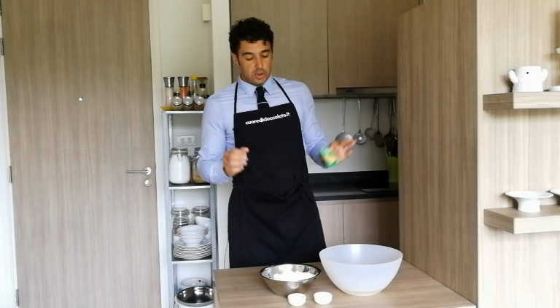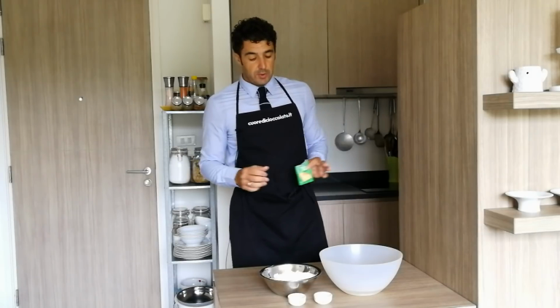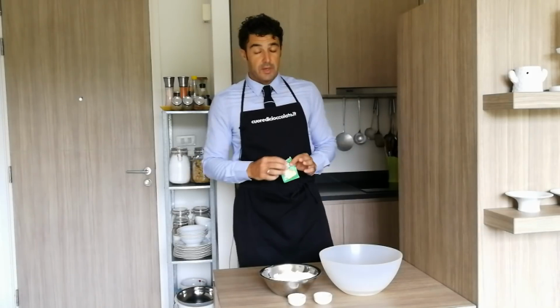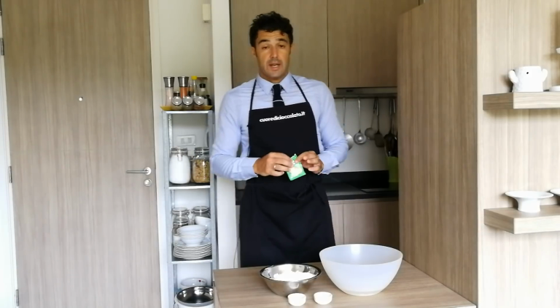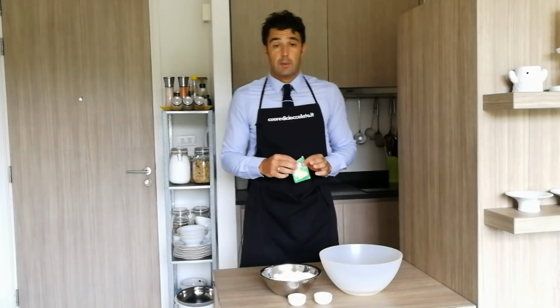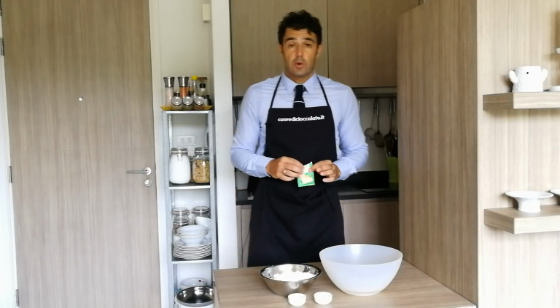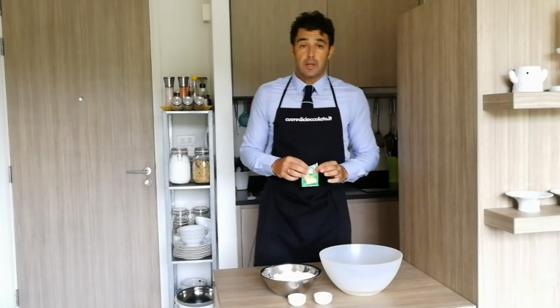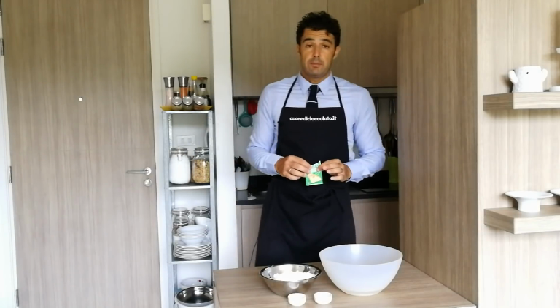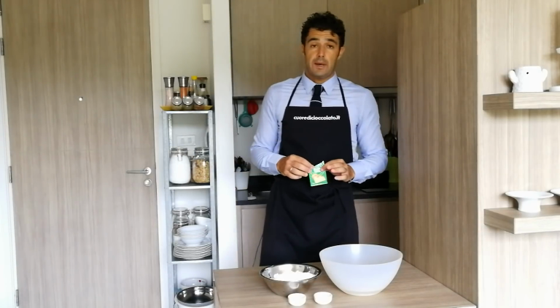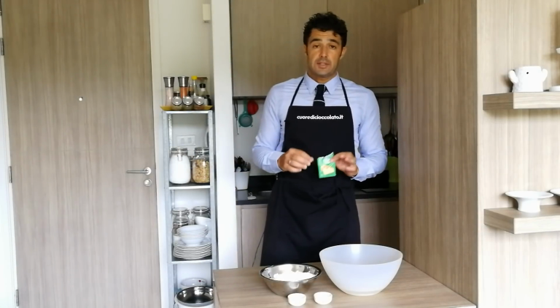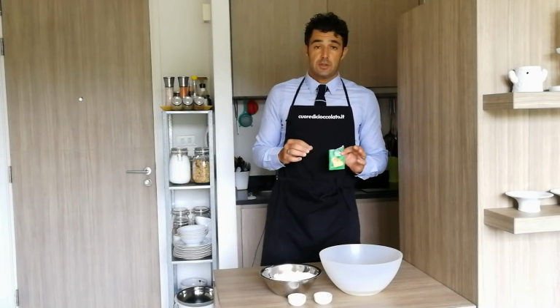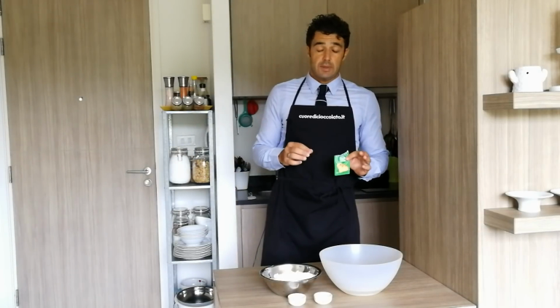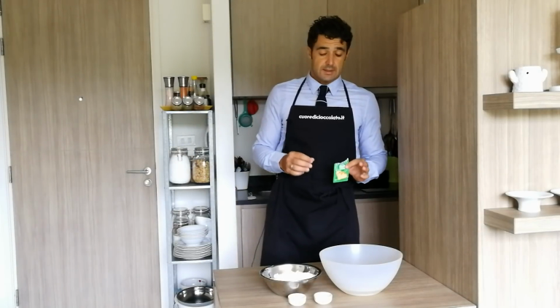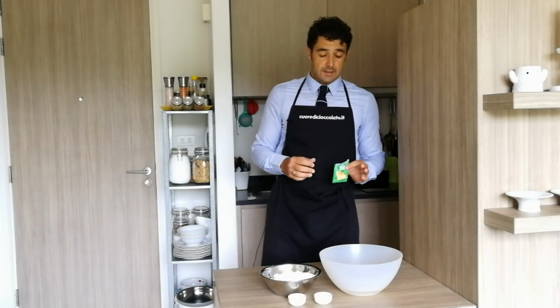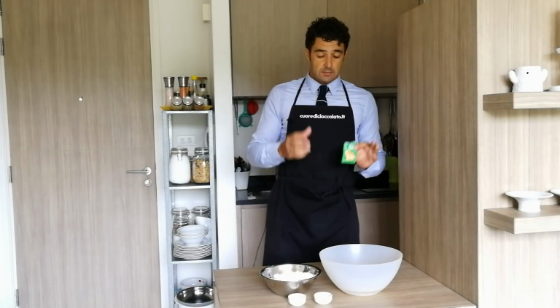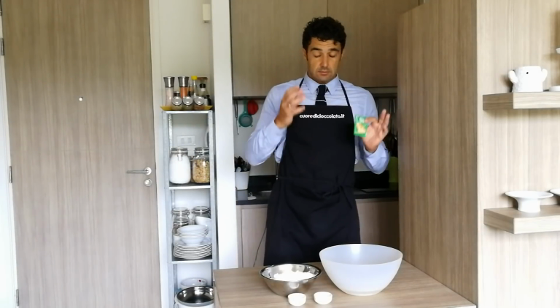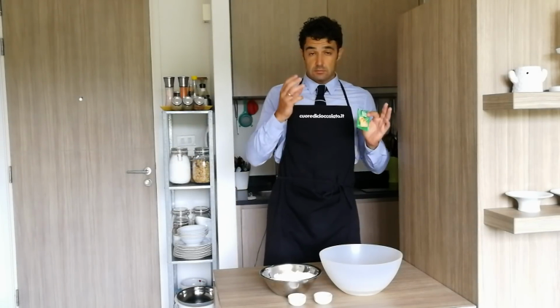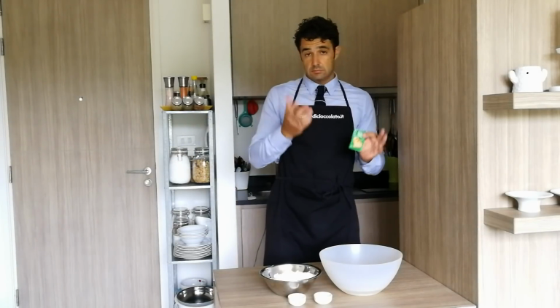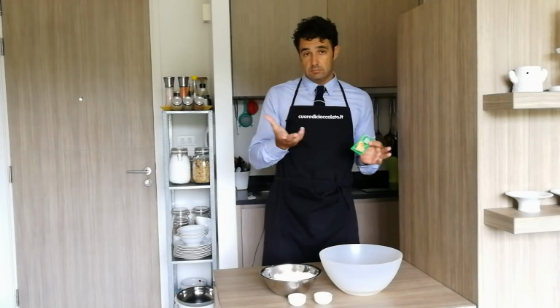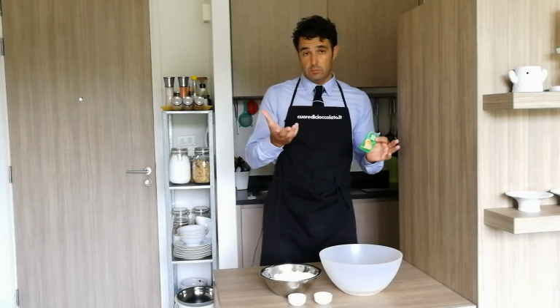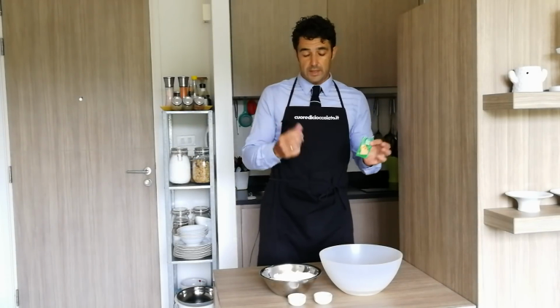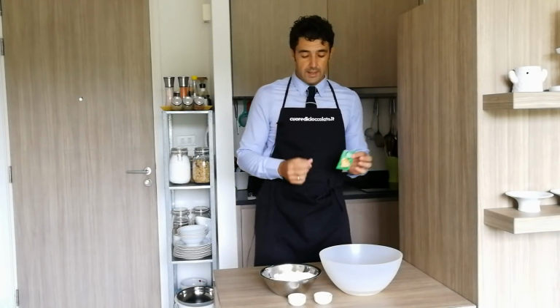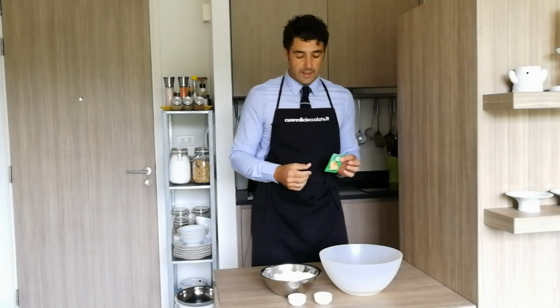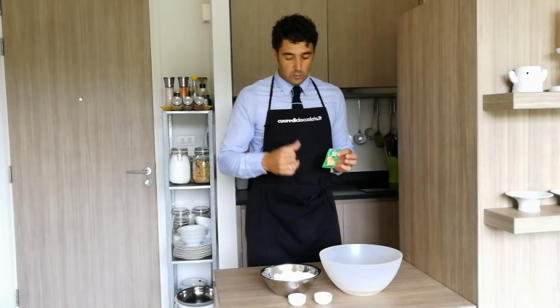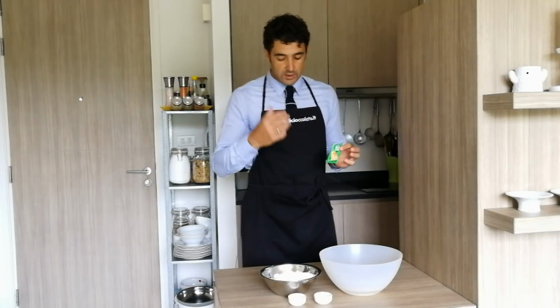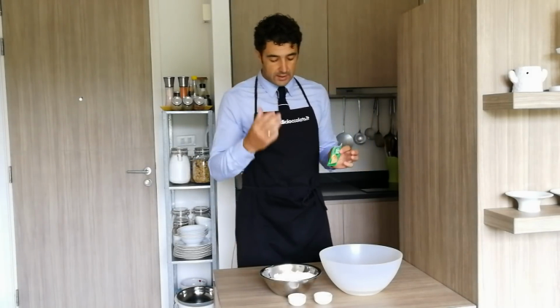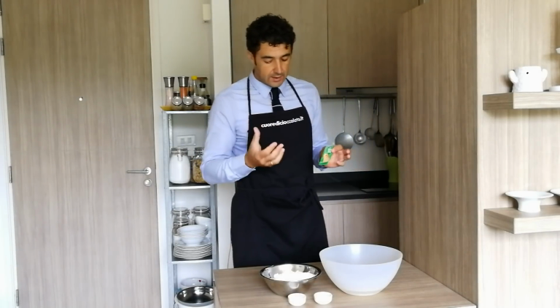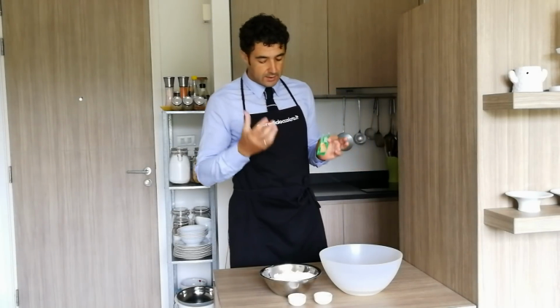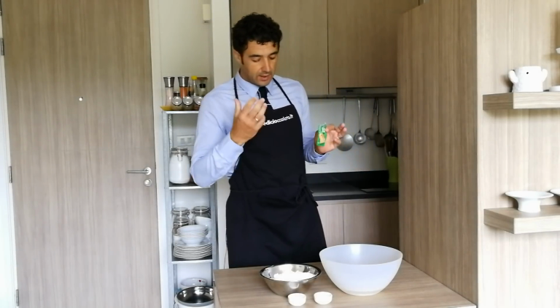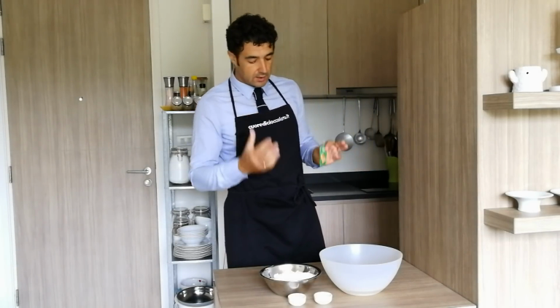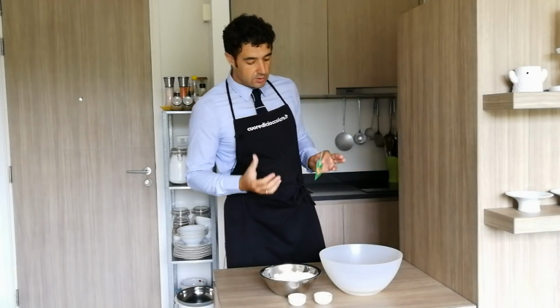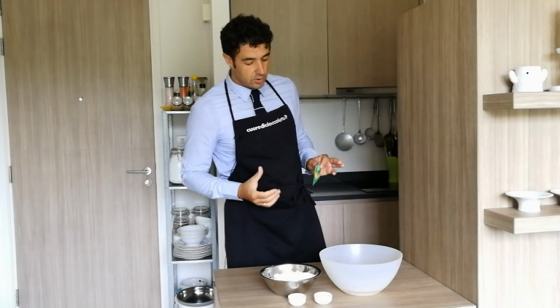Ciao a tutti, oggi prepariamo il pane ciabatta, un pane all'acqua ad alta idratazione.